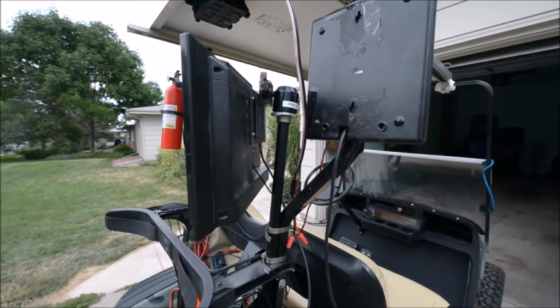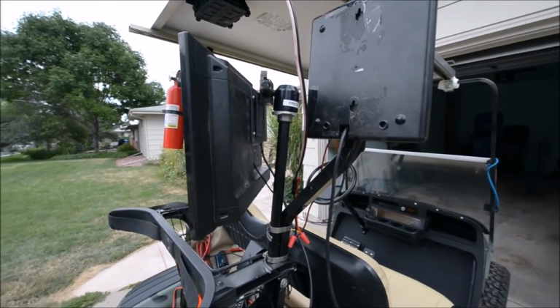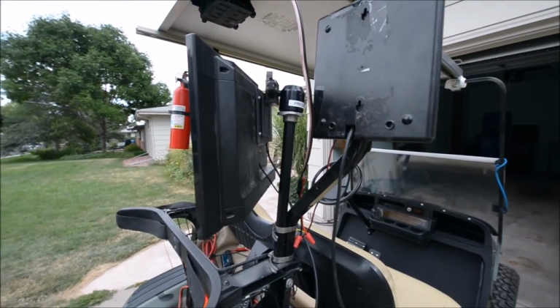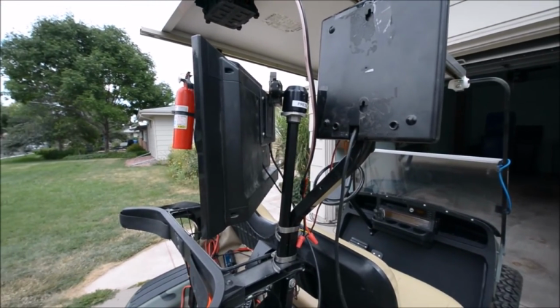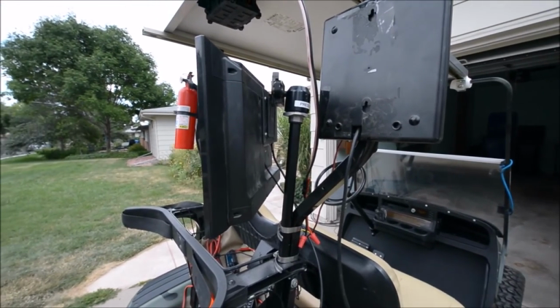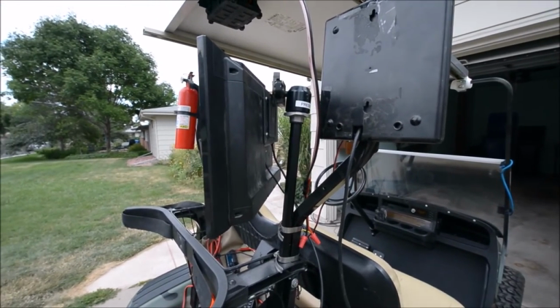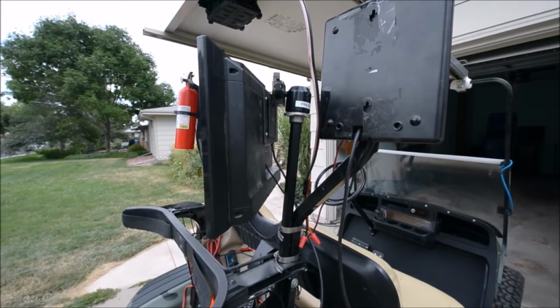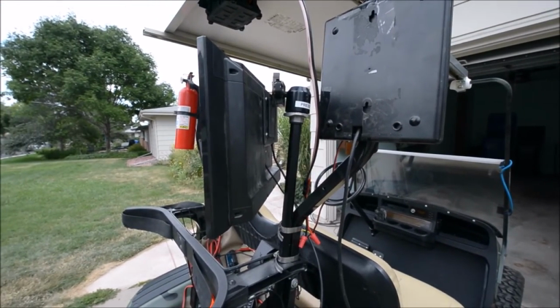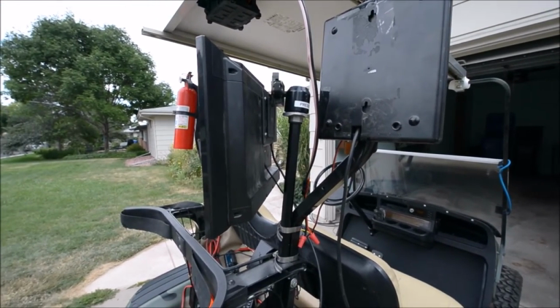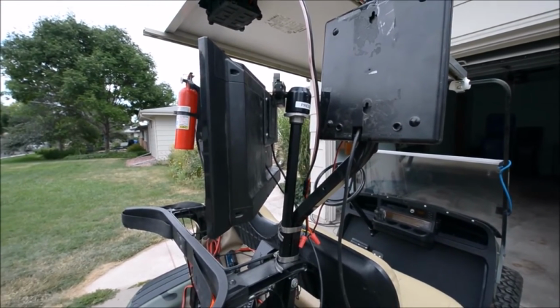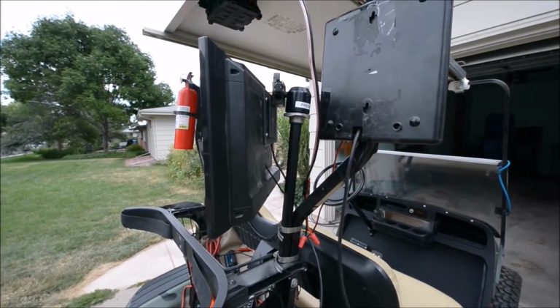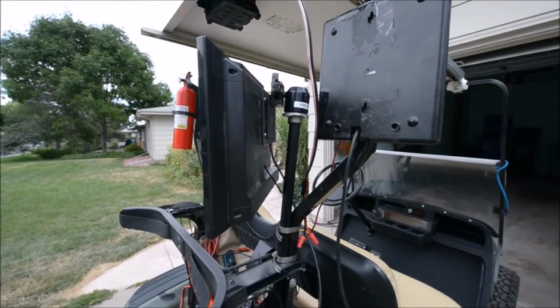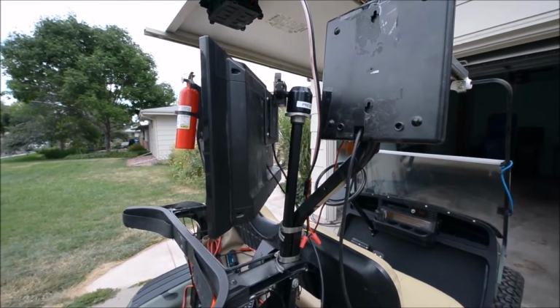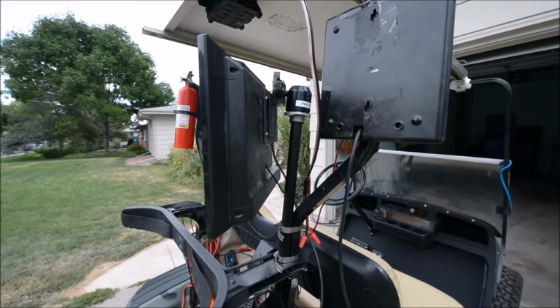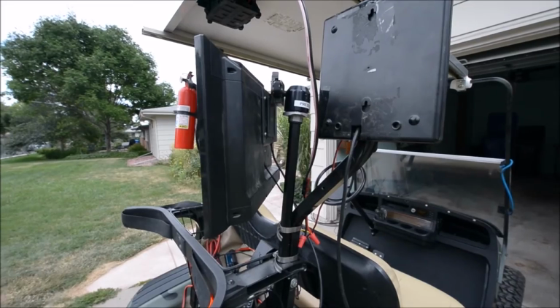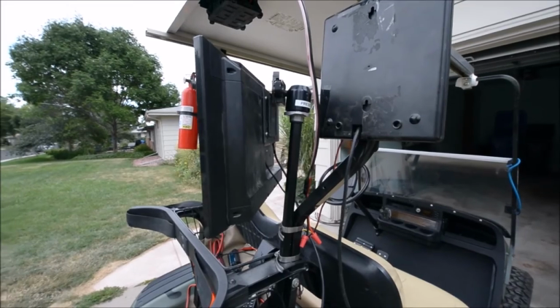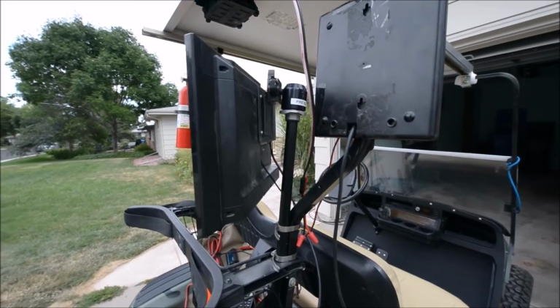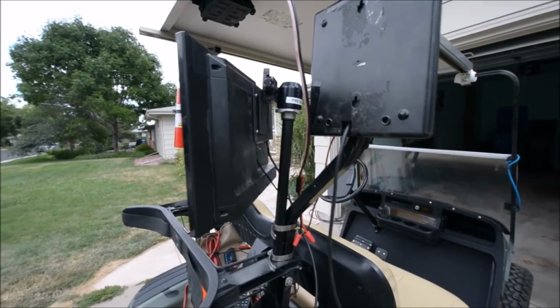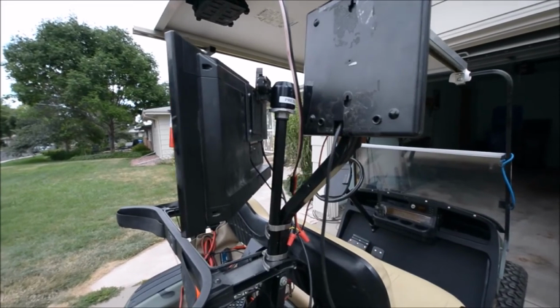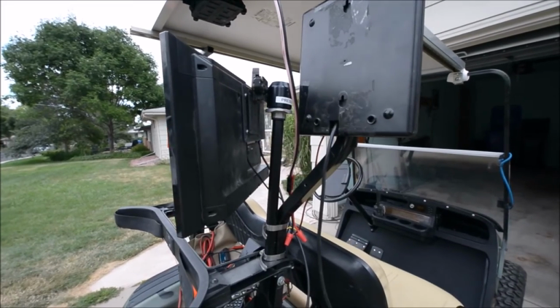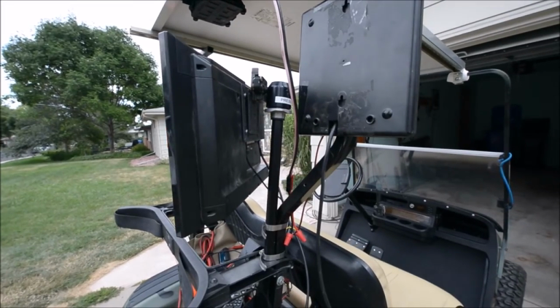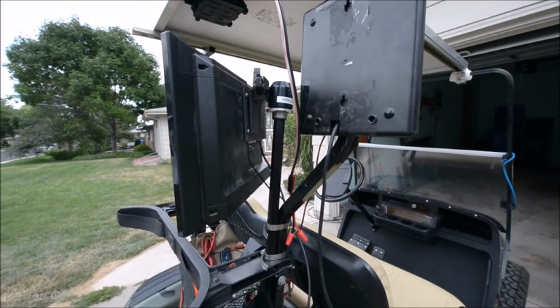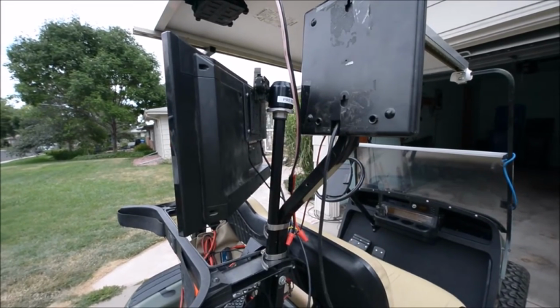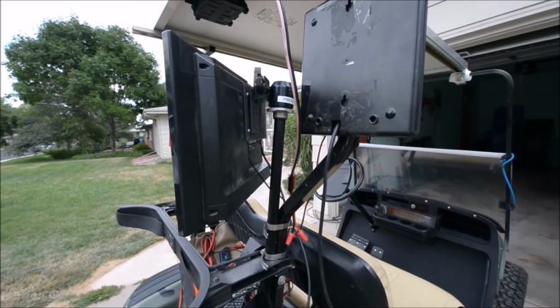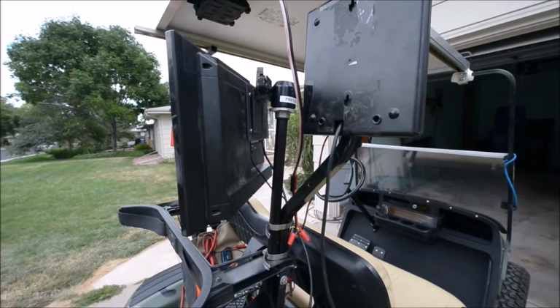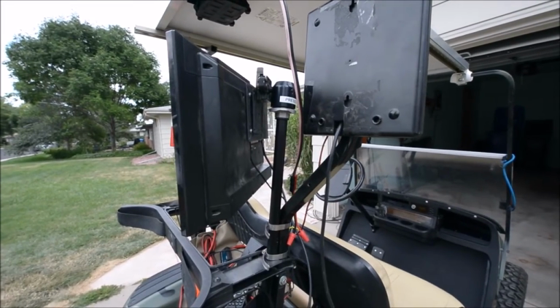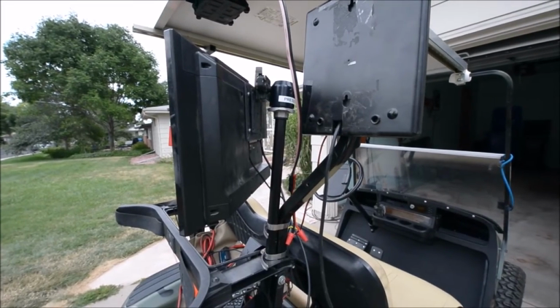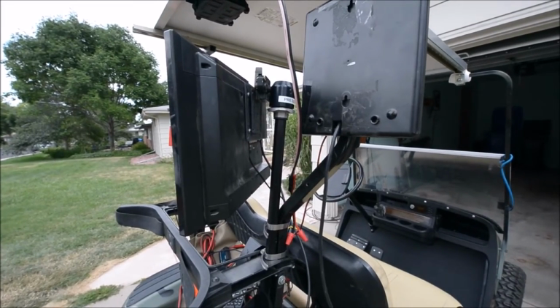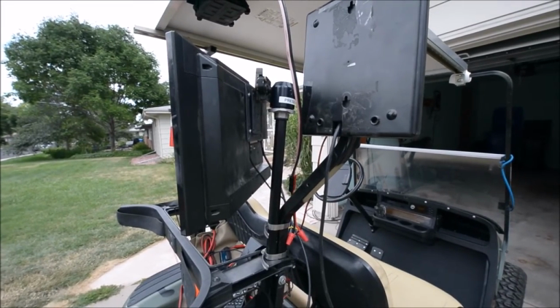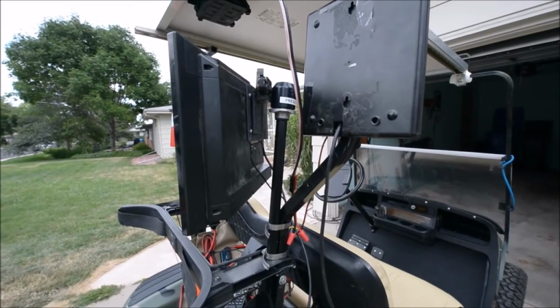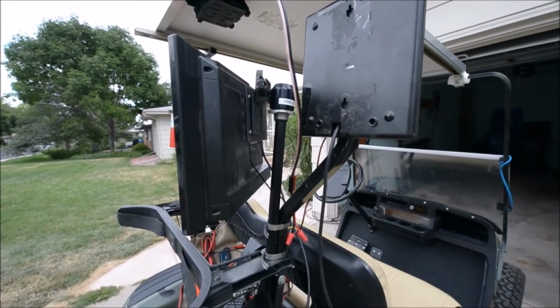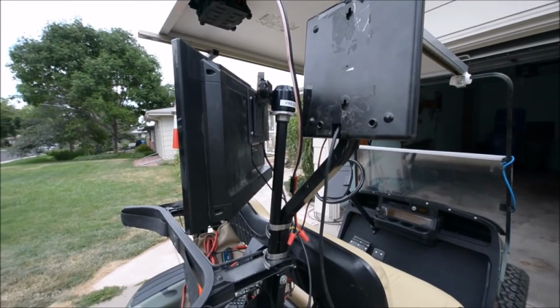There's a Manfrotto ball head with a quick release plate hooked up to that Vesta mount.